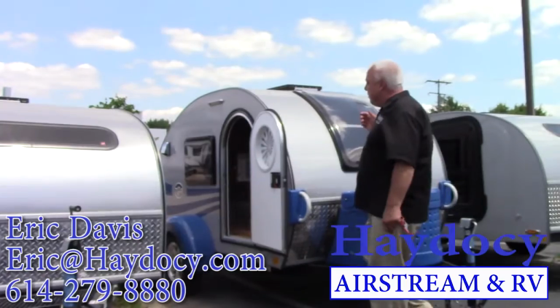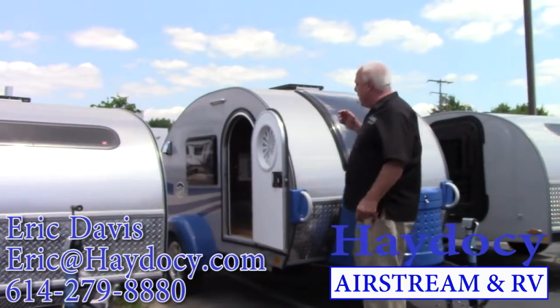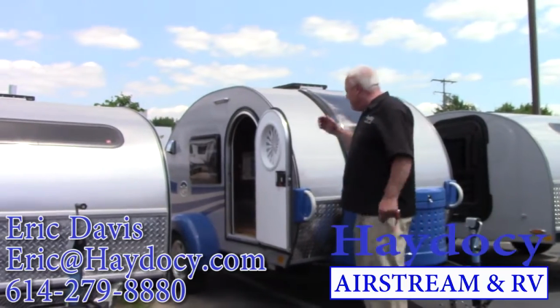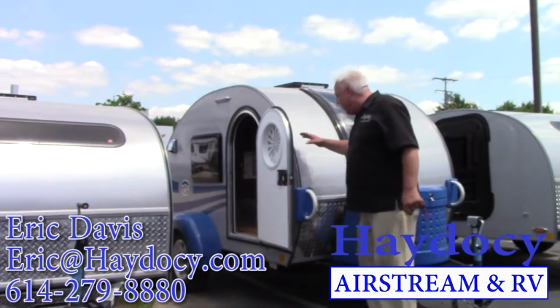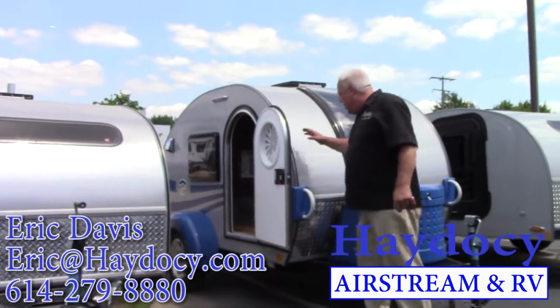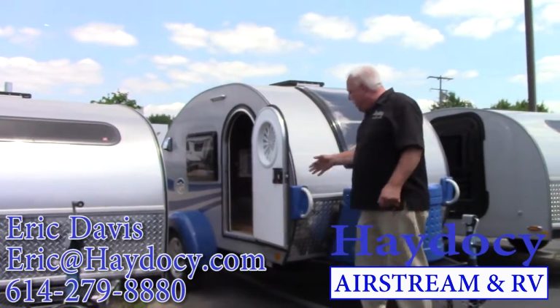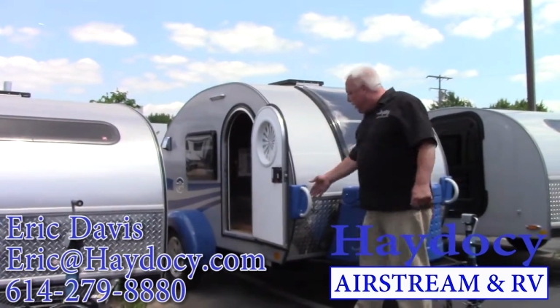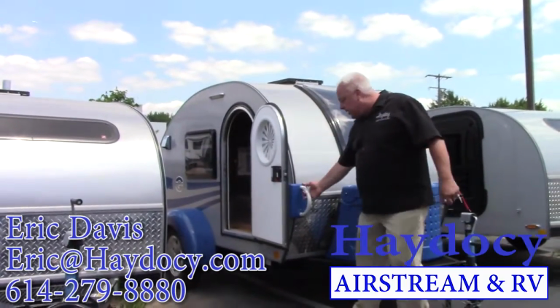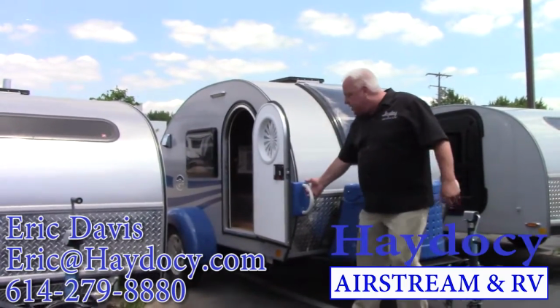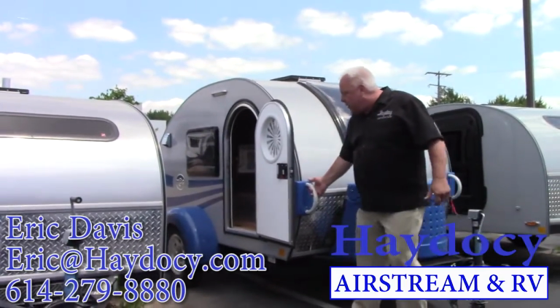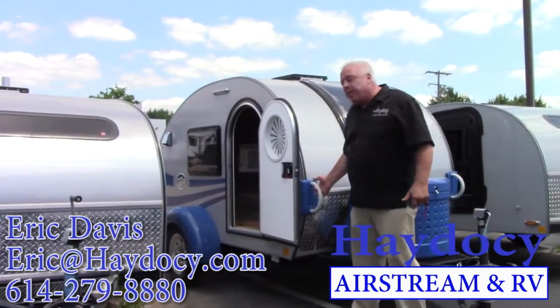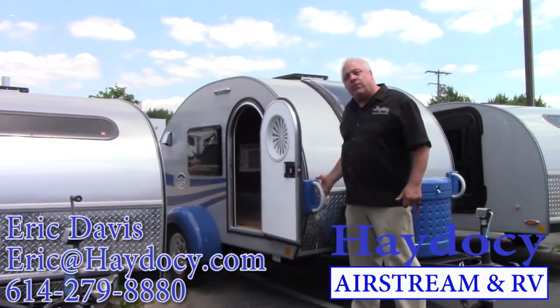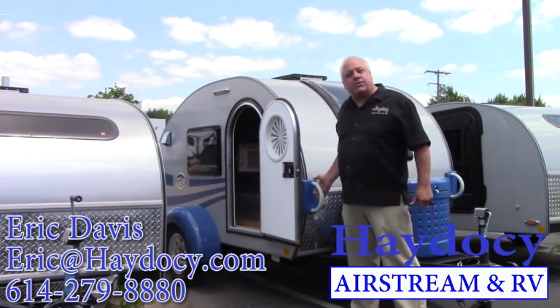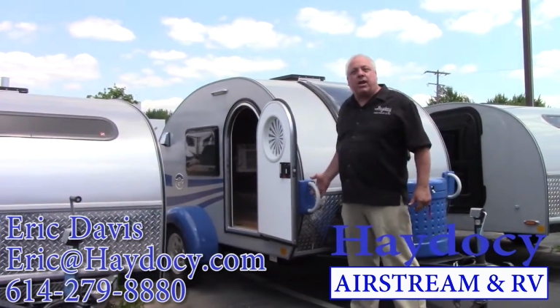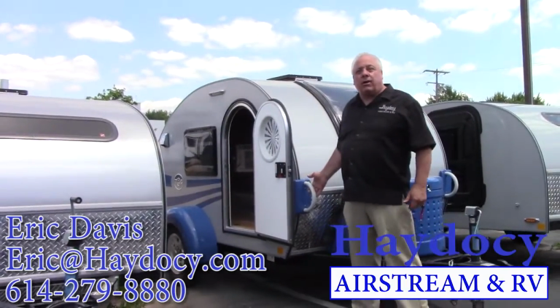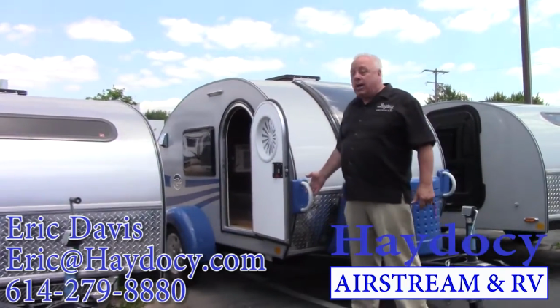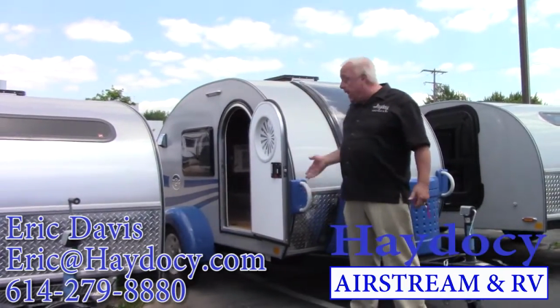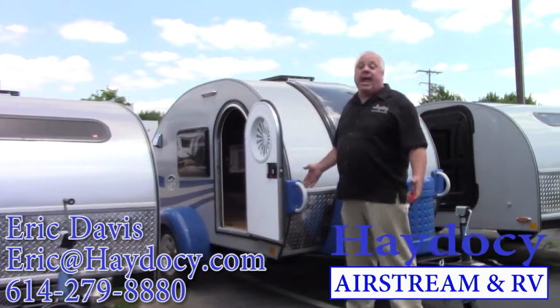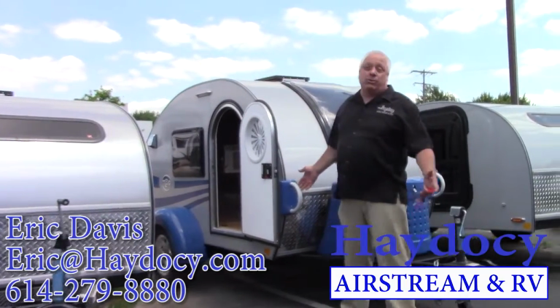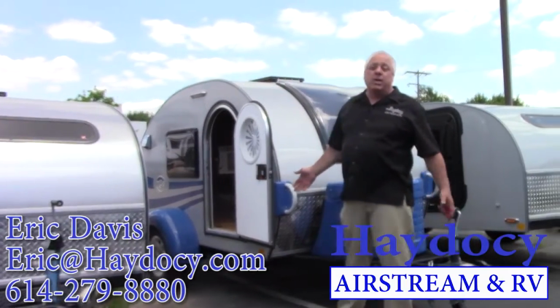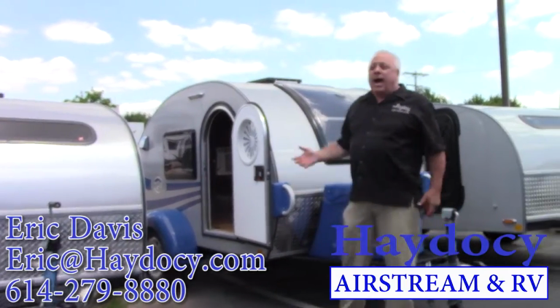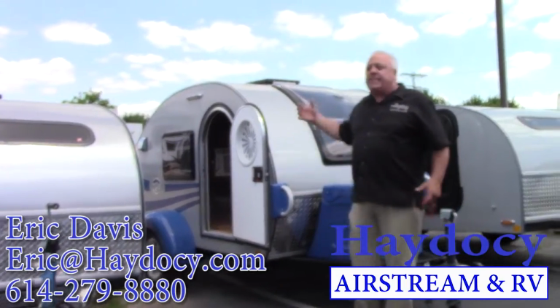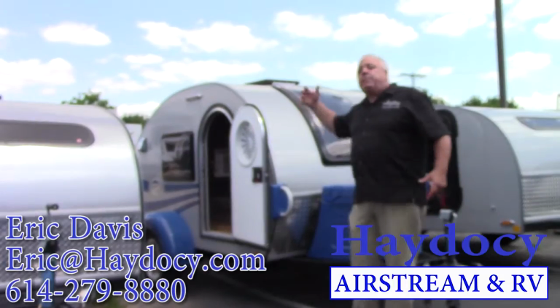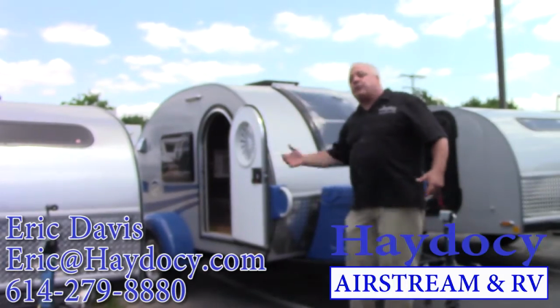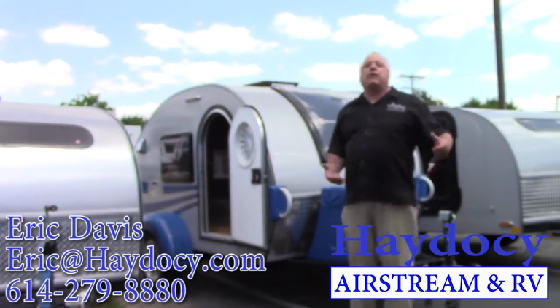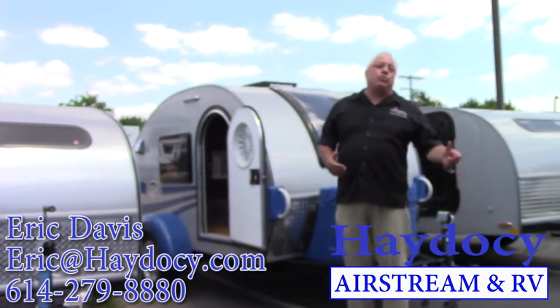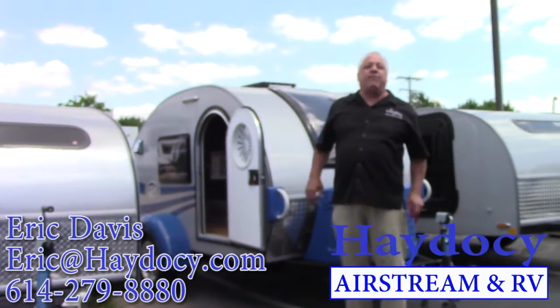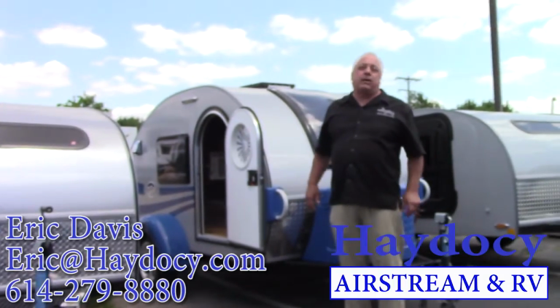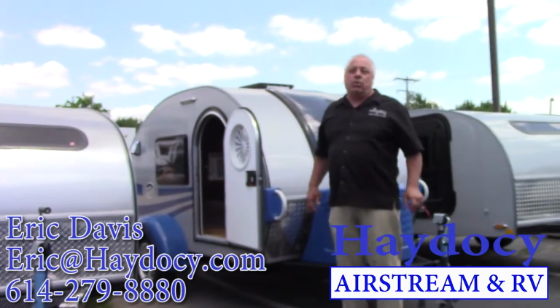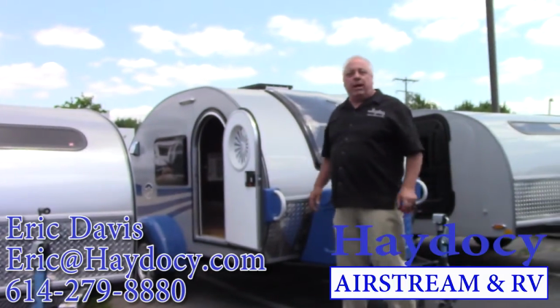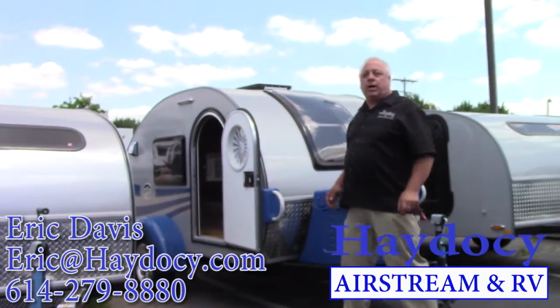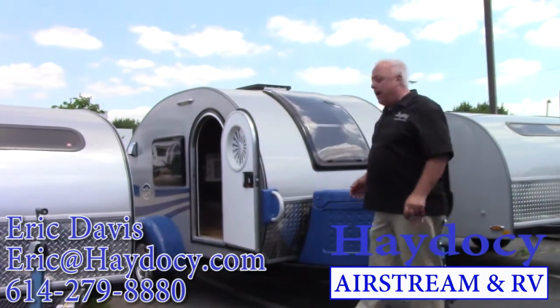Some of the fun stuff. Up front, this is how I maneuver this trailer — I've got handles. I take my trailer to my vehicle when I'm hooking up.